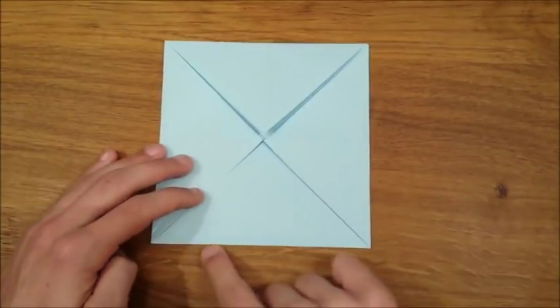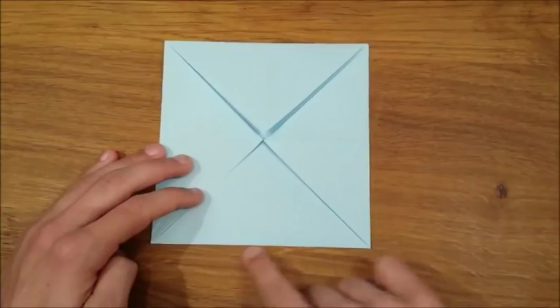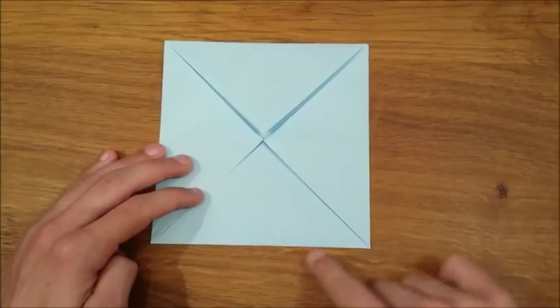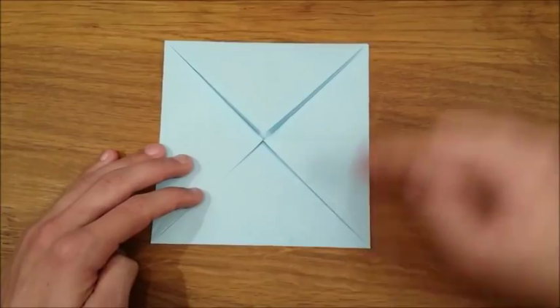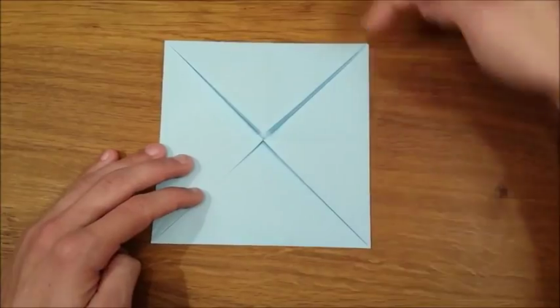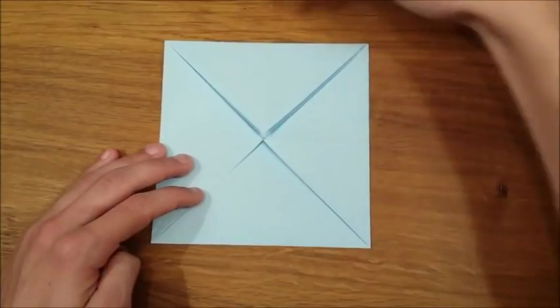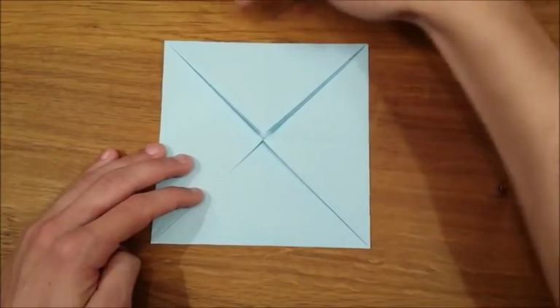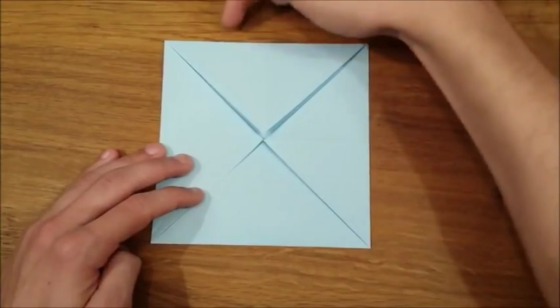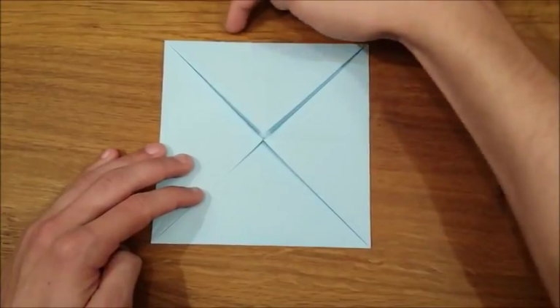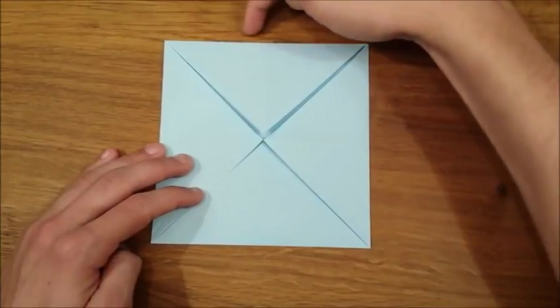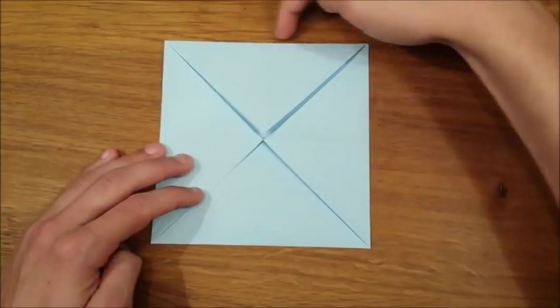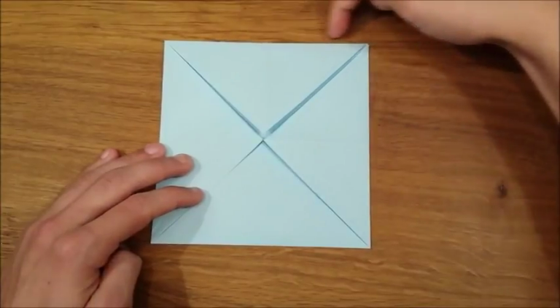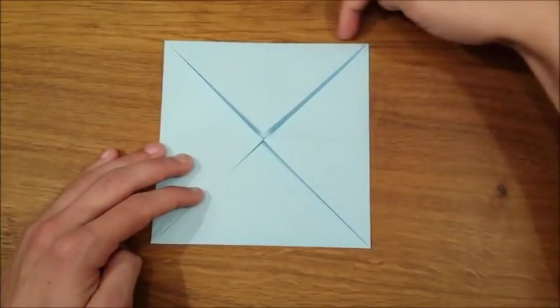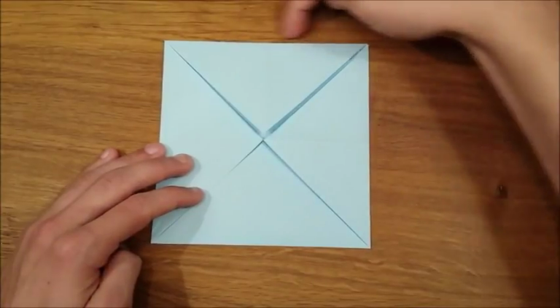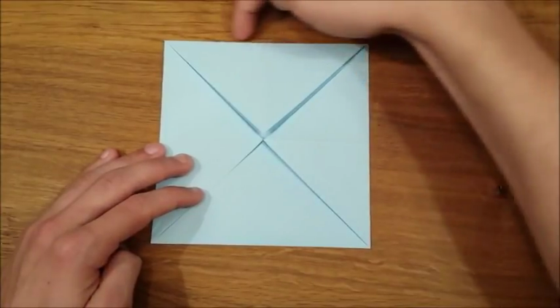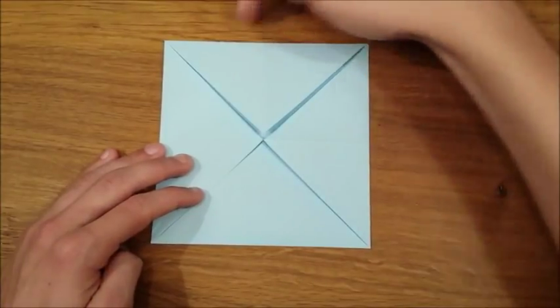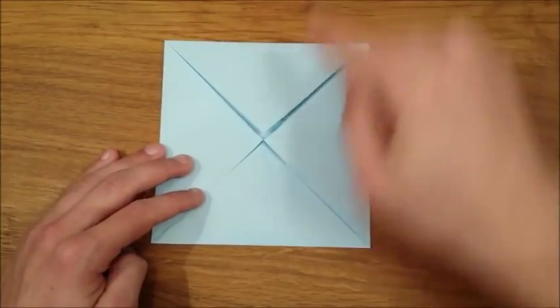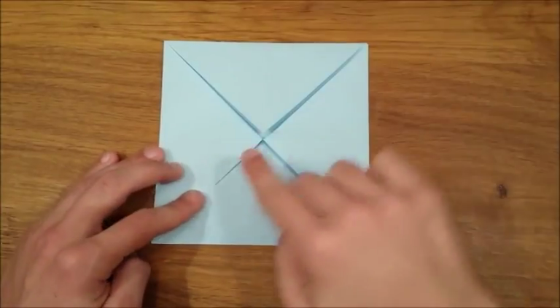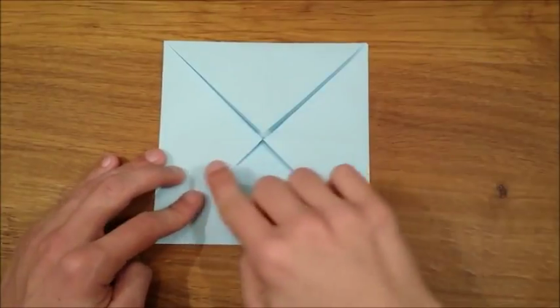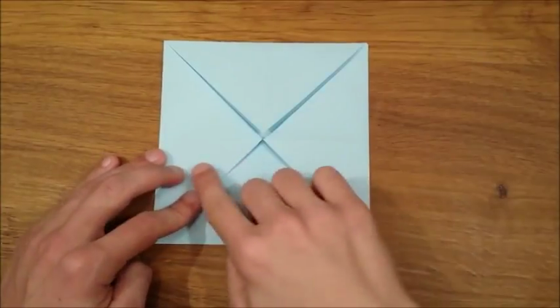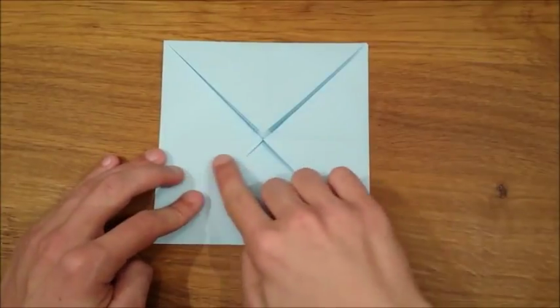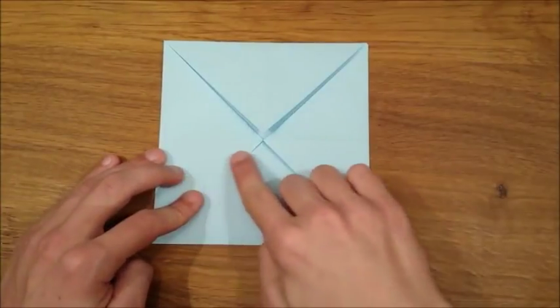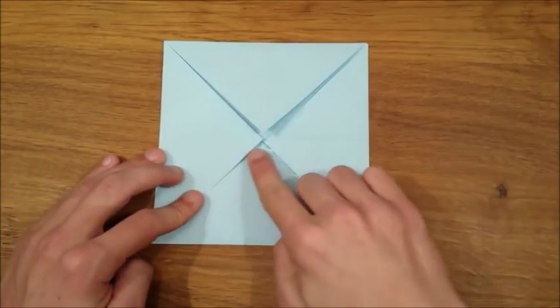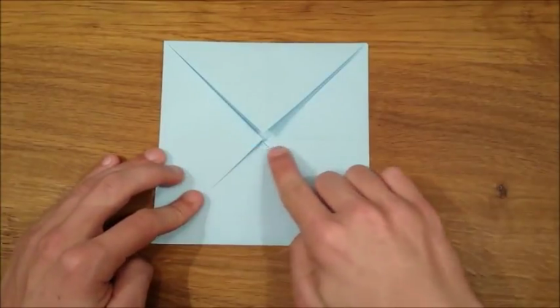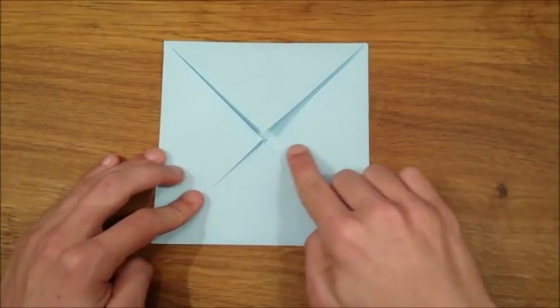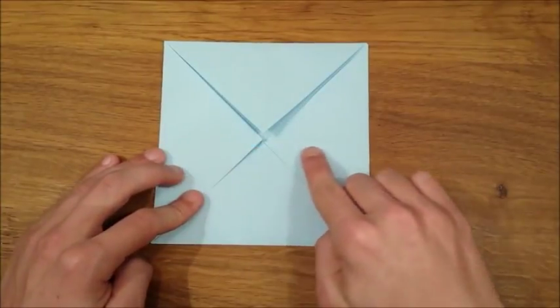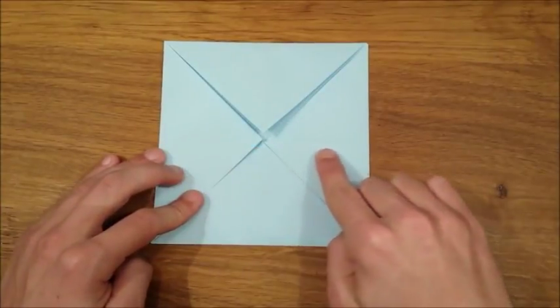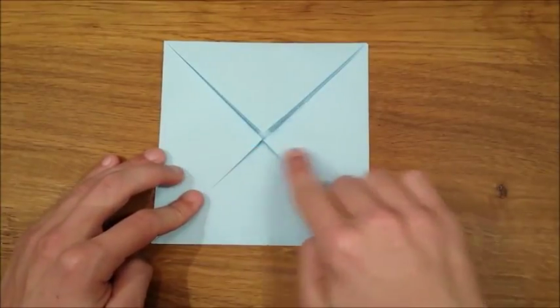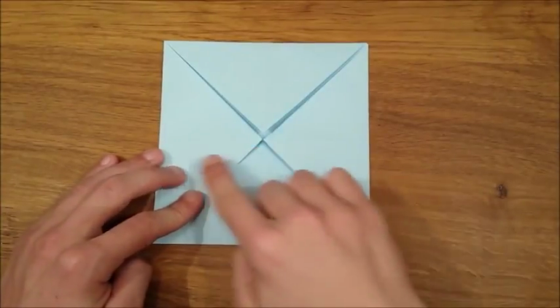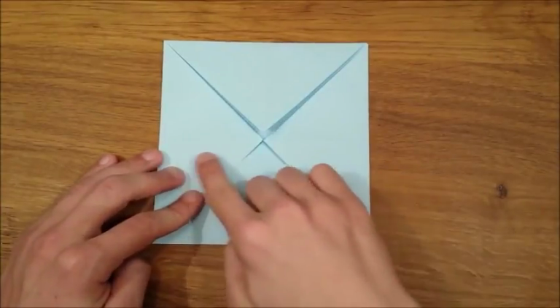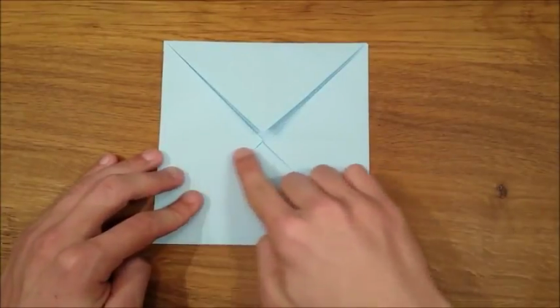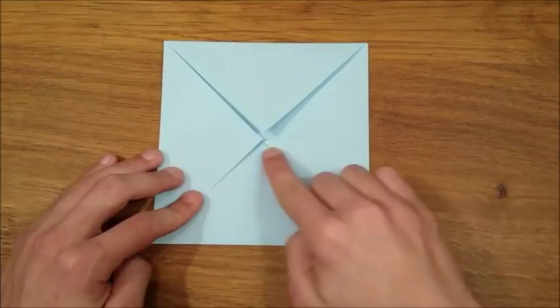Then you take the bottom side and the top side and fold them into the center crease.